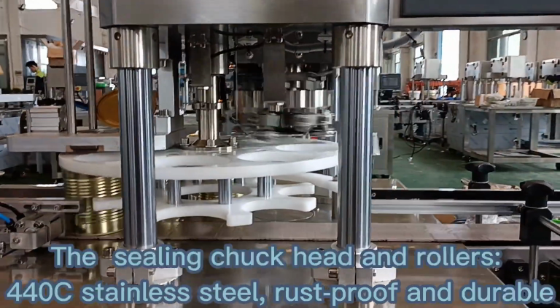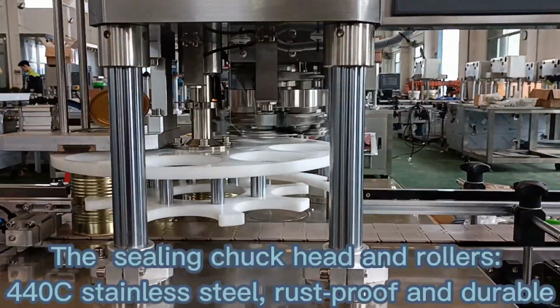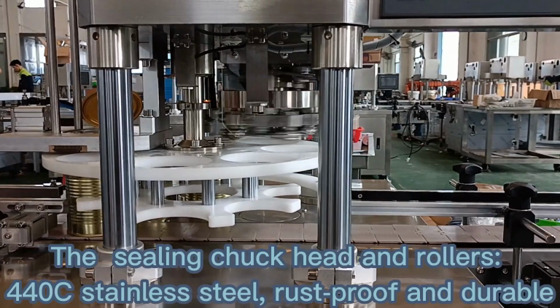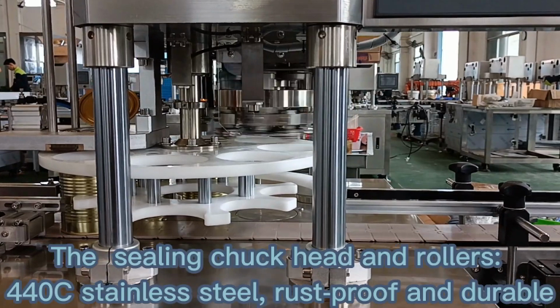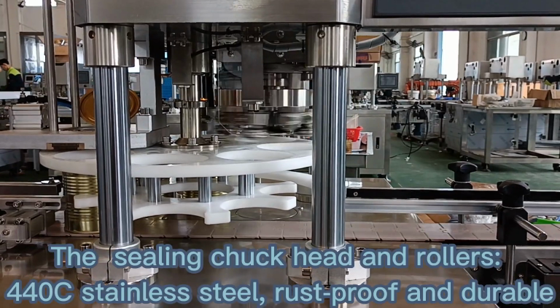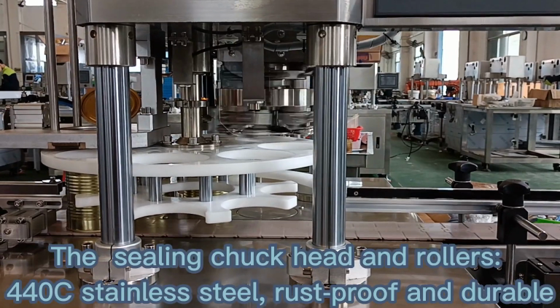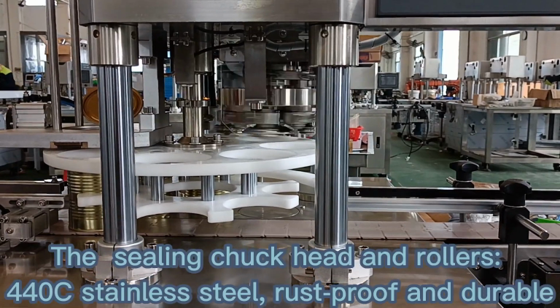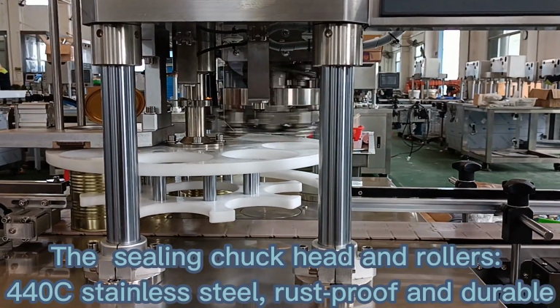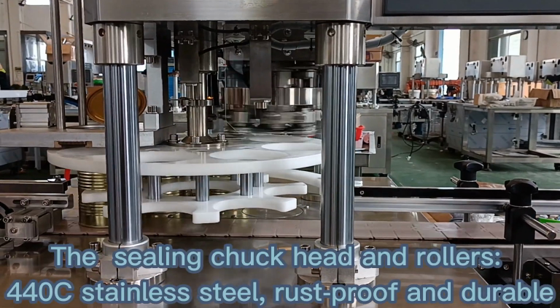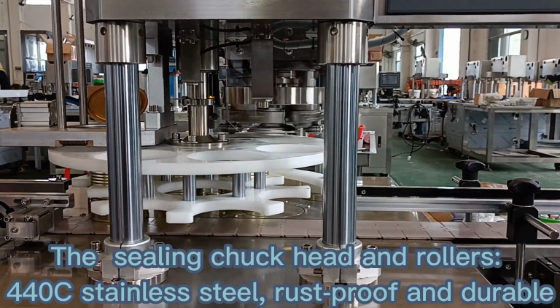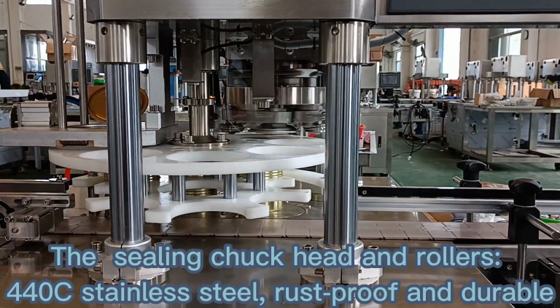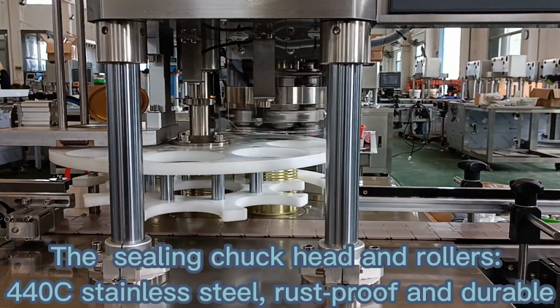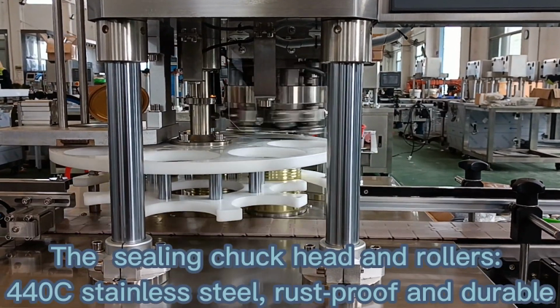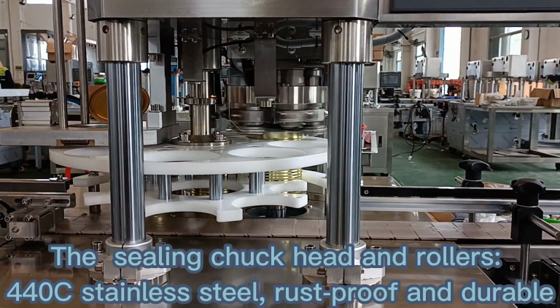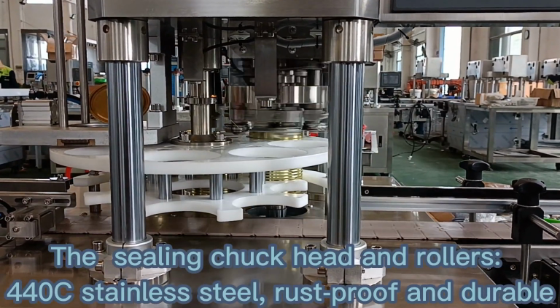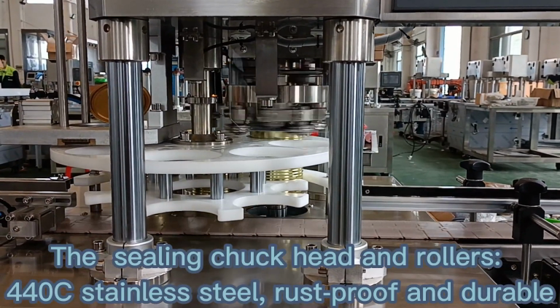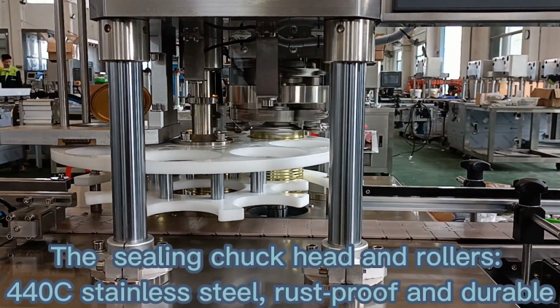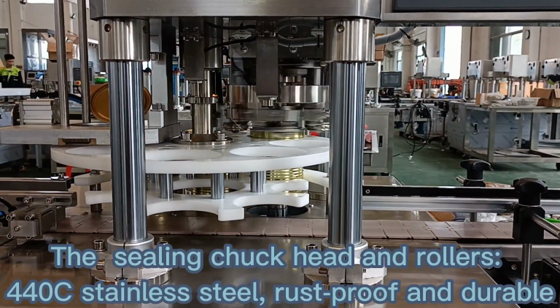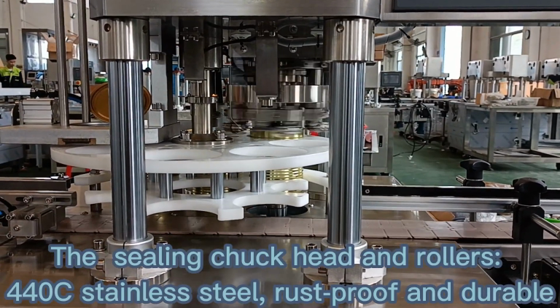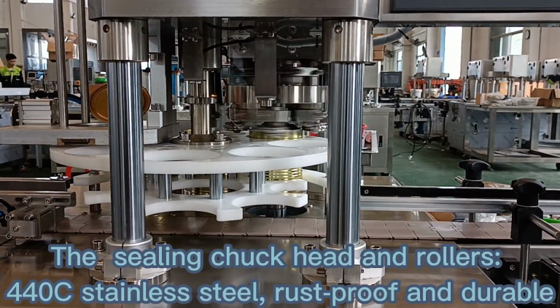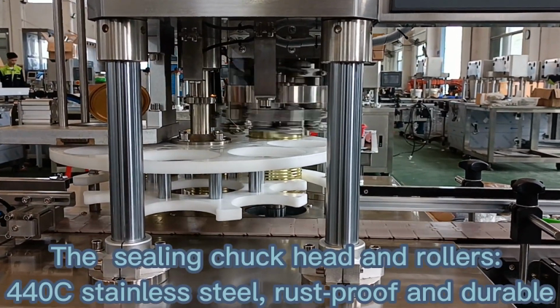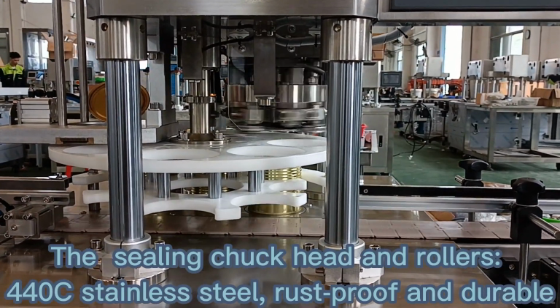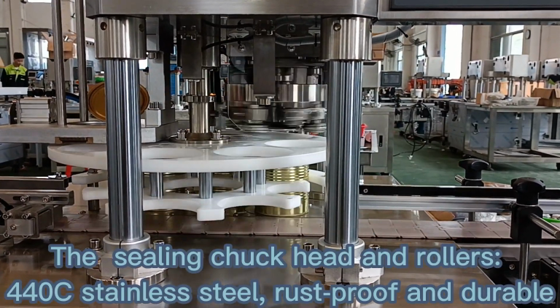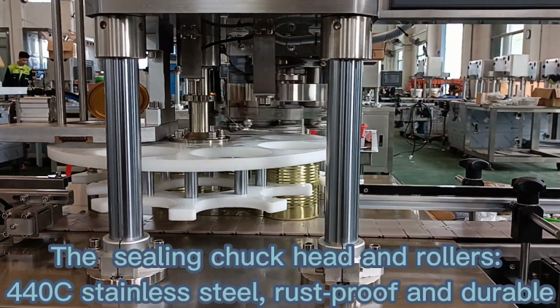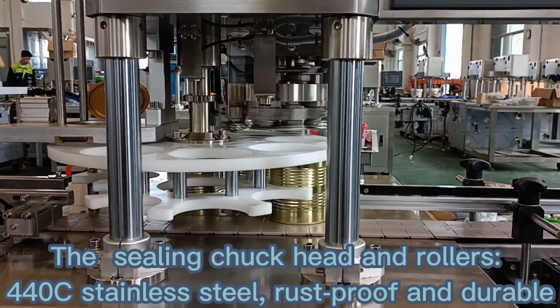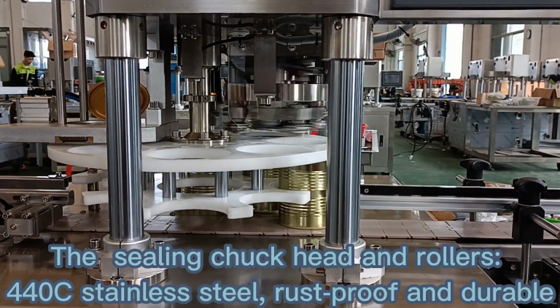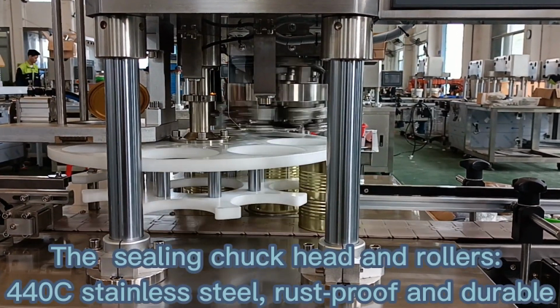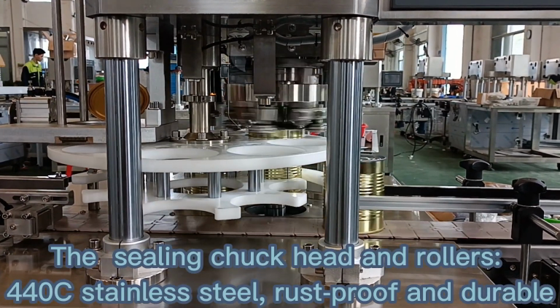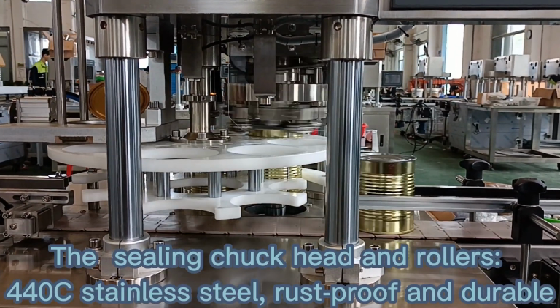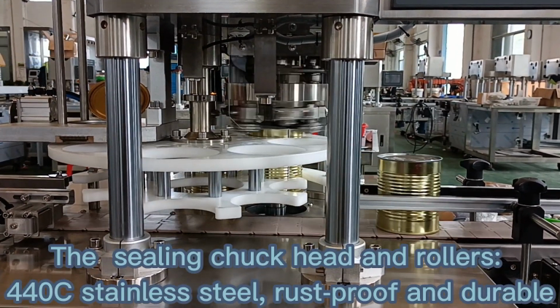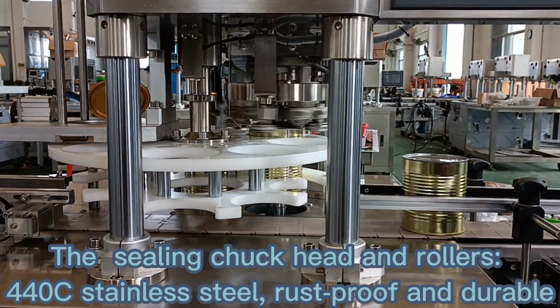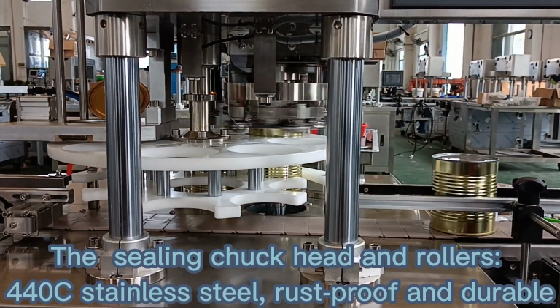The sealing chuck head and rollers are made of 440C stainless steel — rustproof and durable.